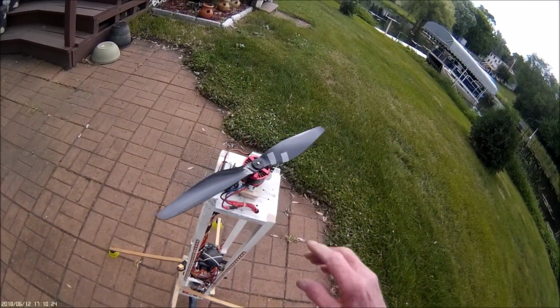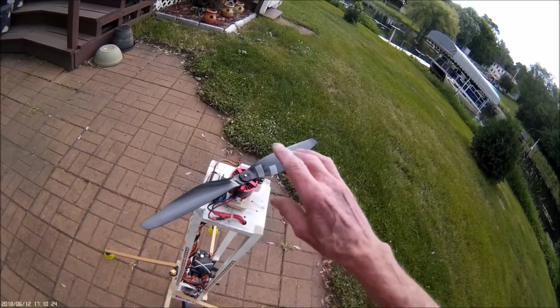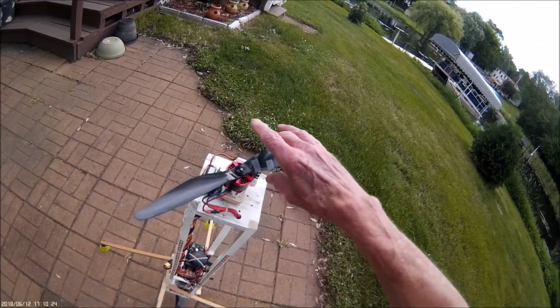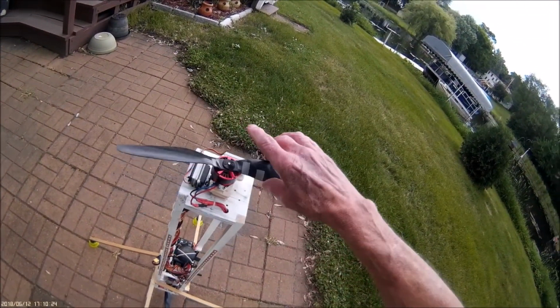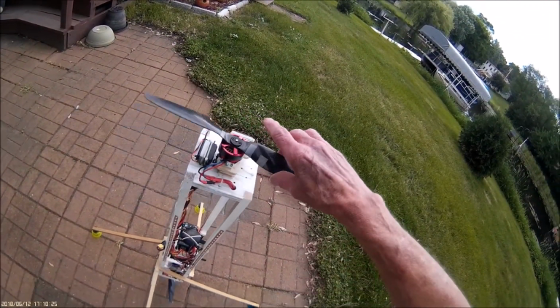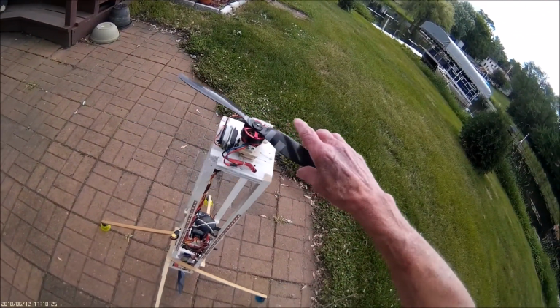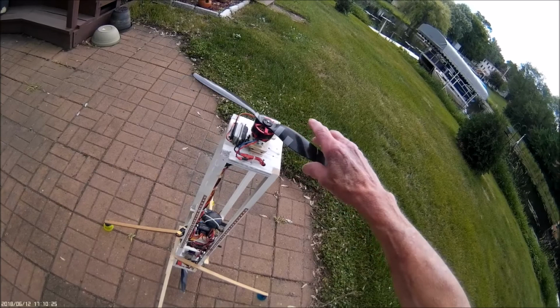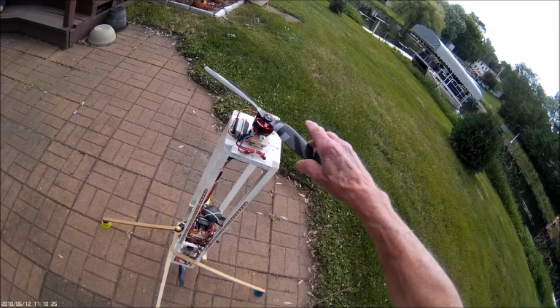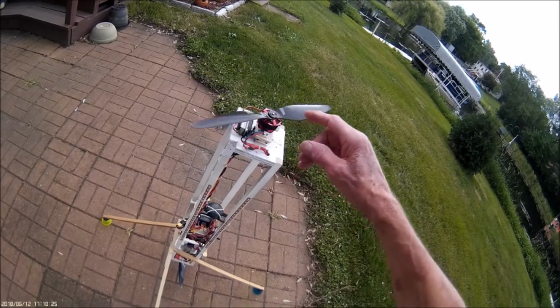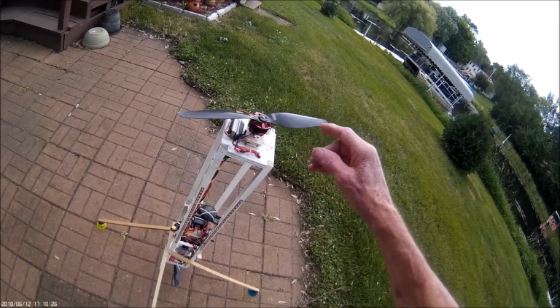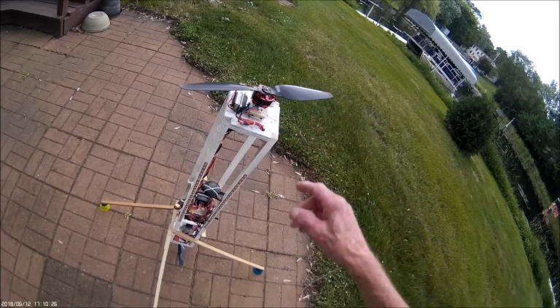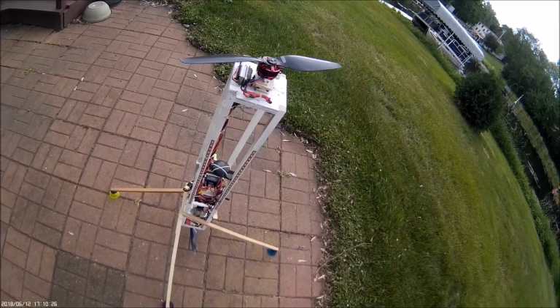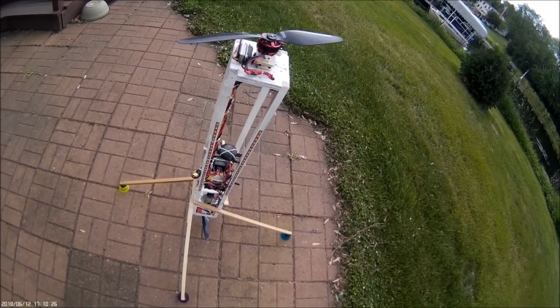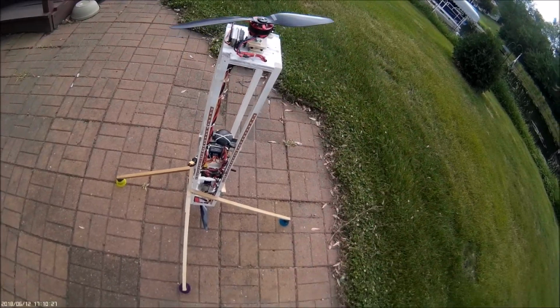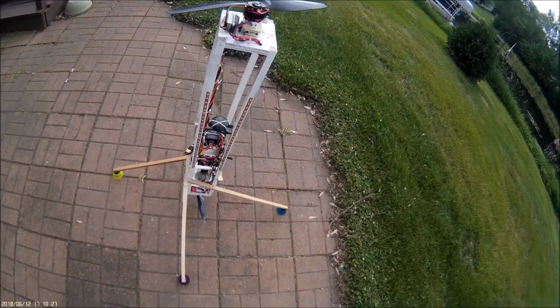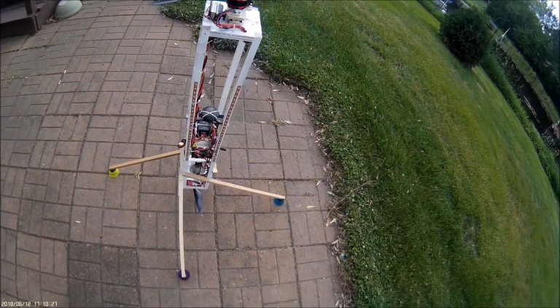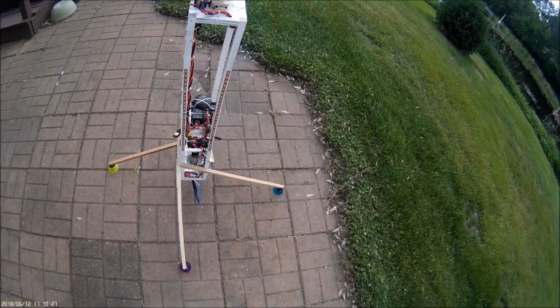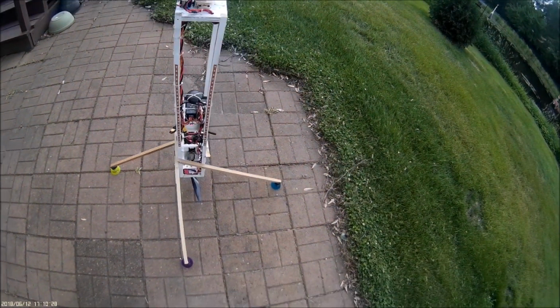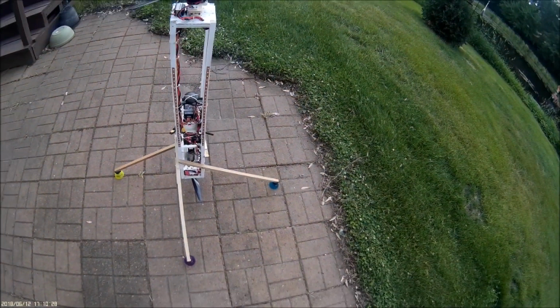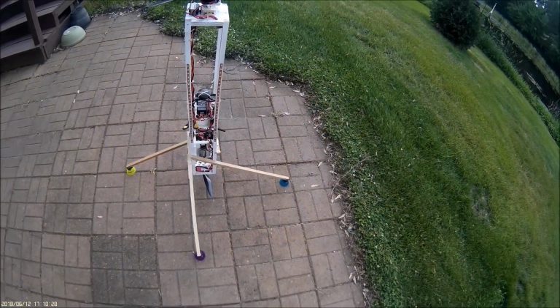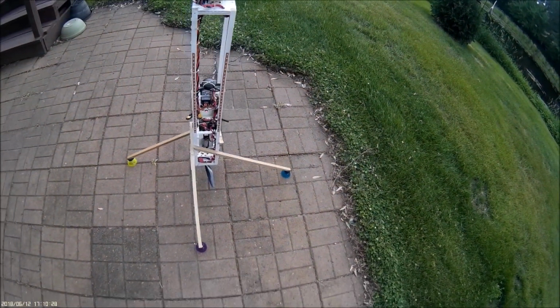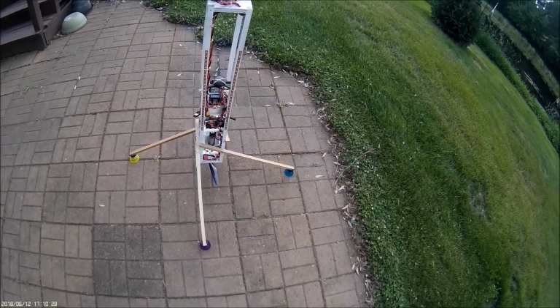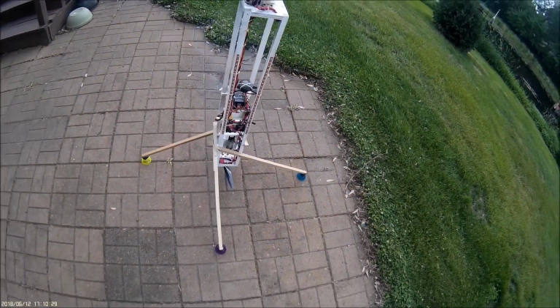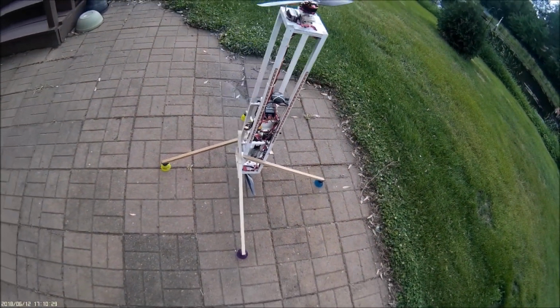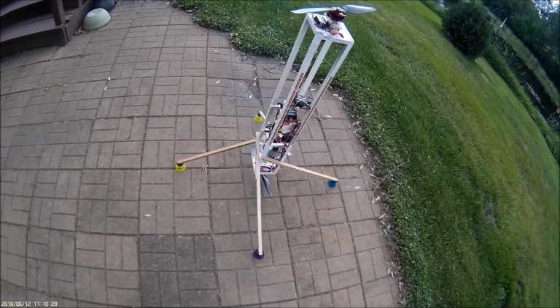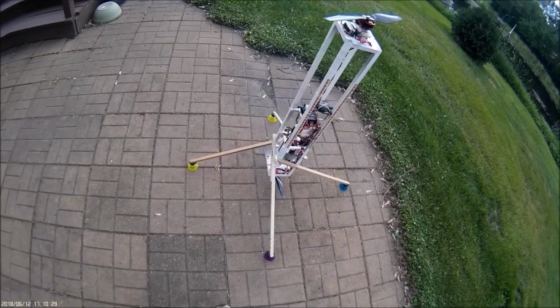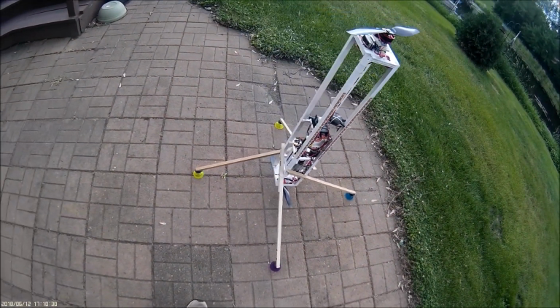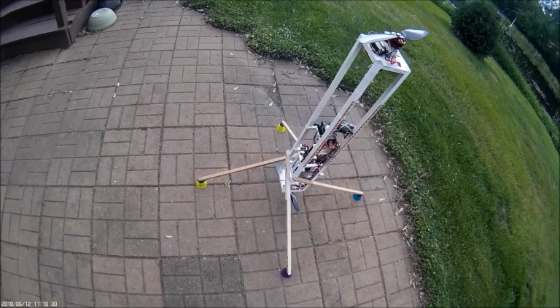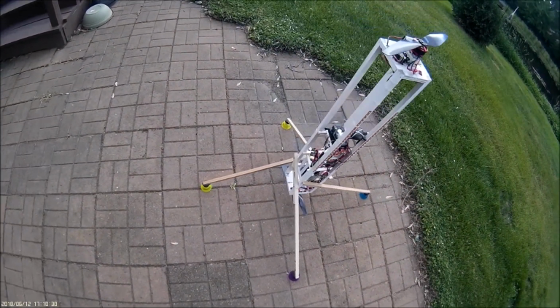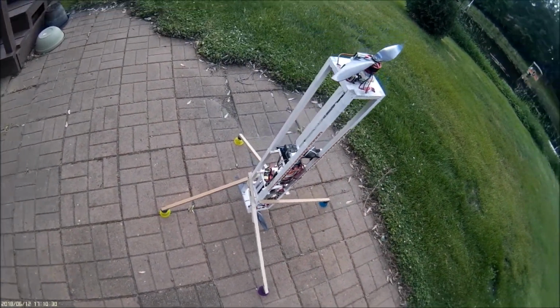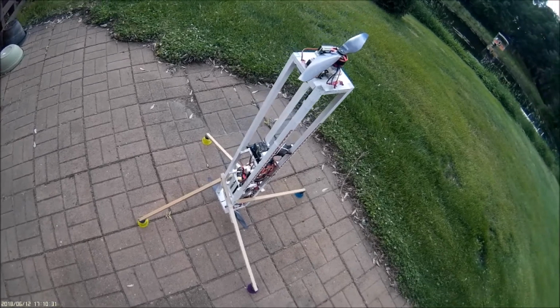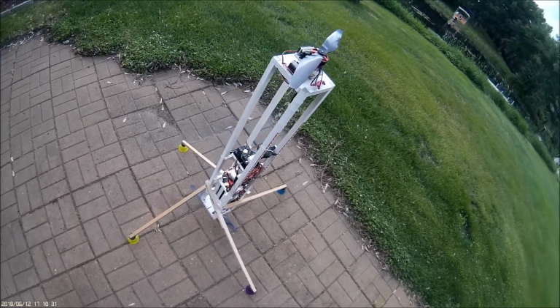Right now I'm running 14-inch props. I have 15-inch props I just got, and I'm going to try those on it.